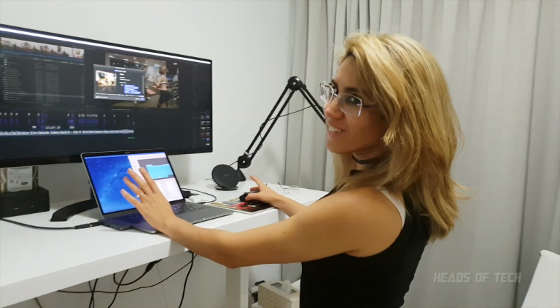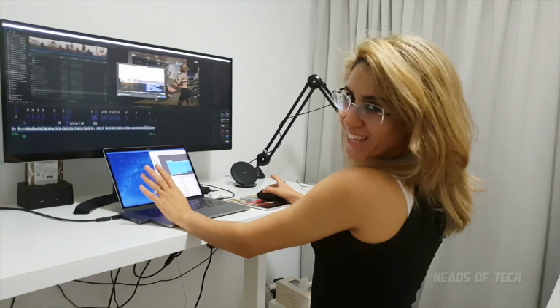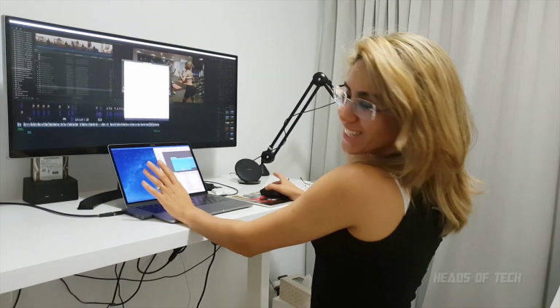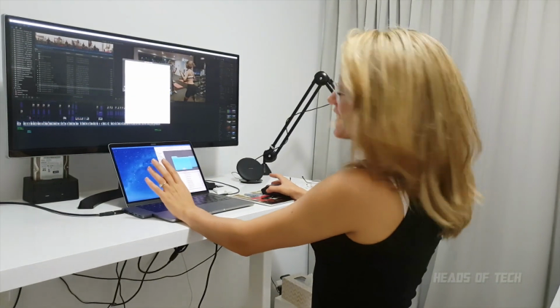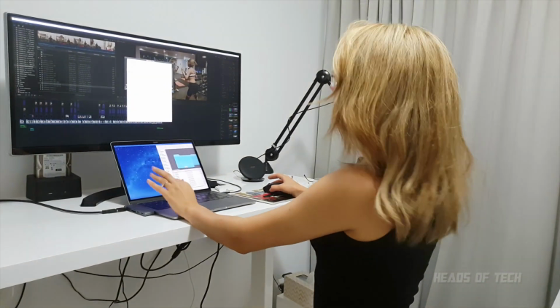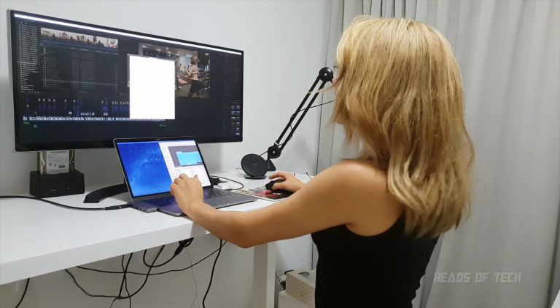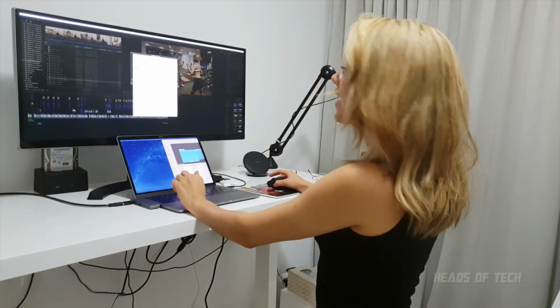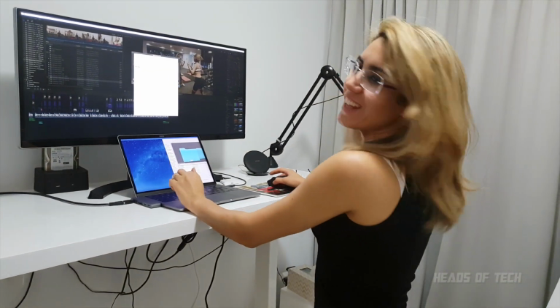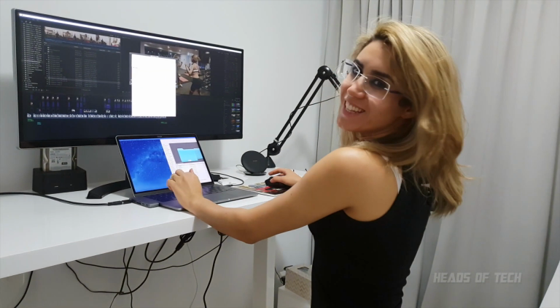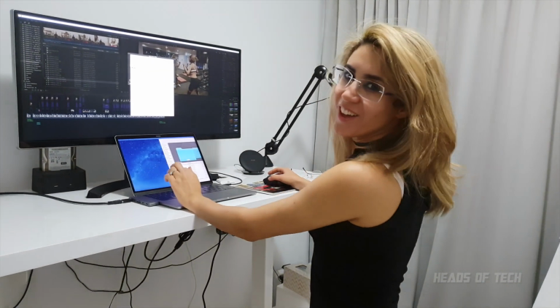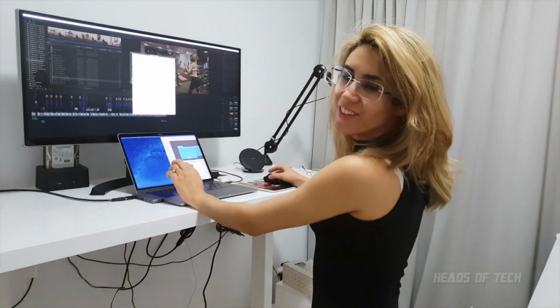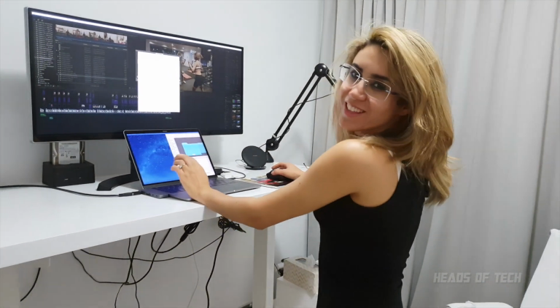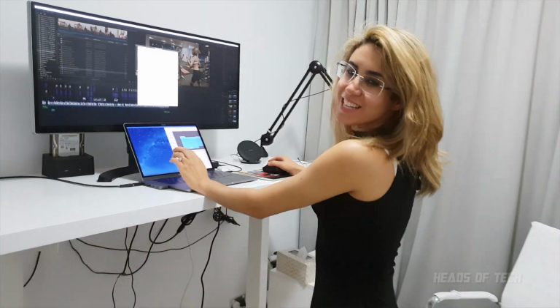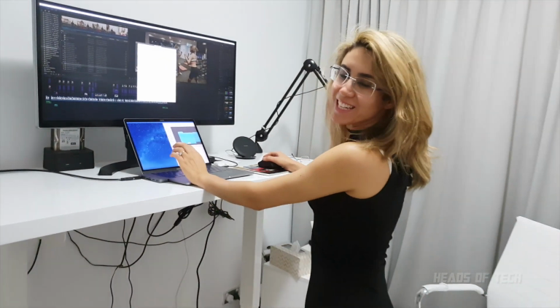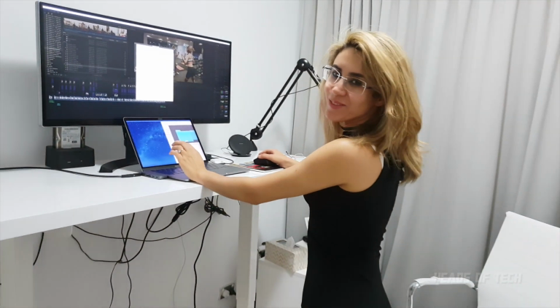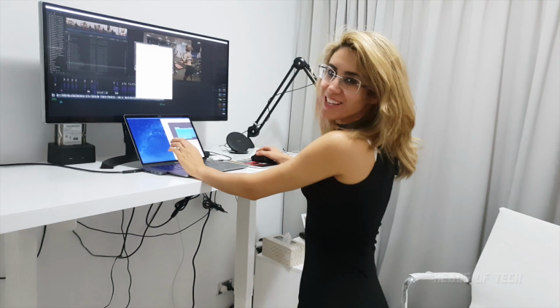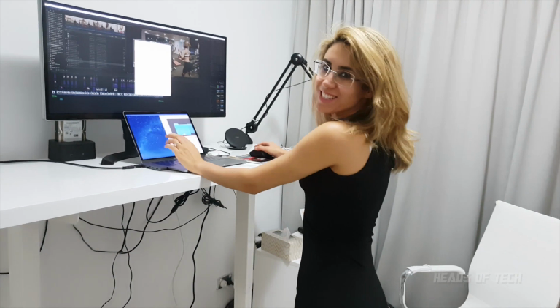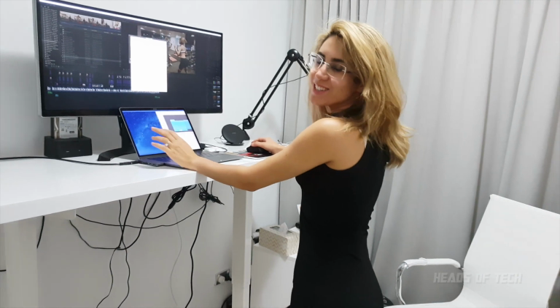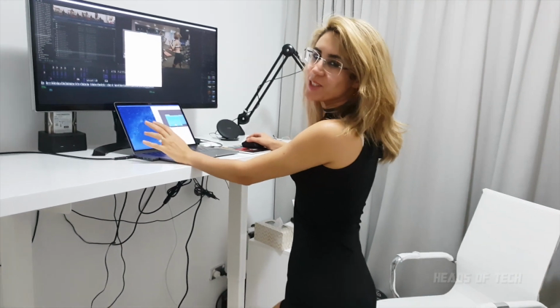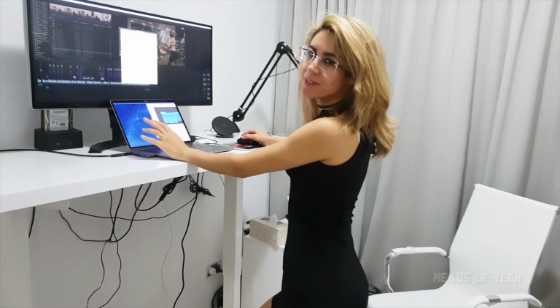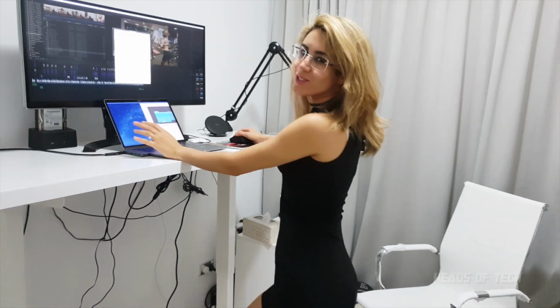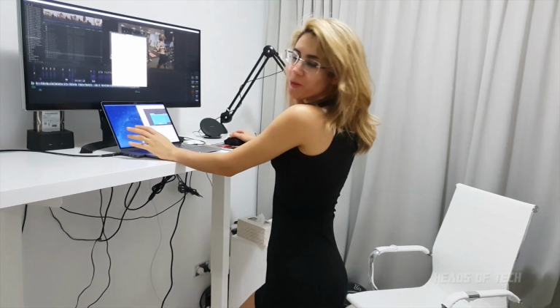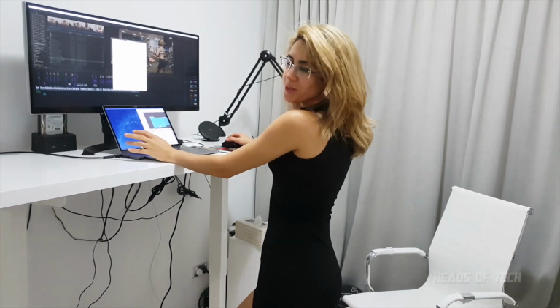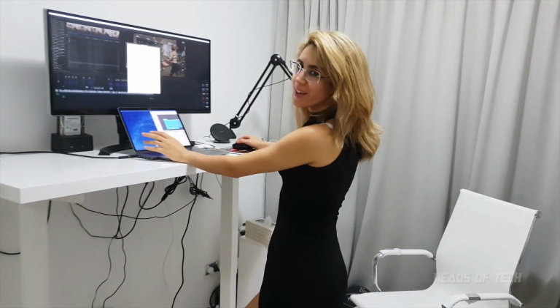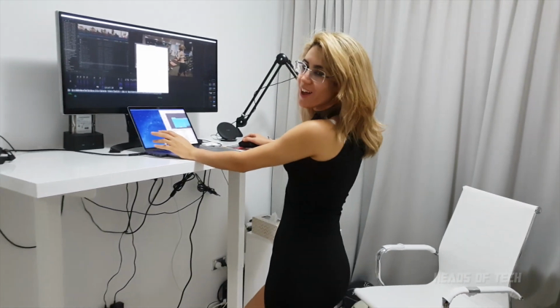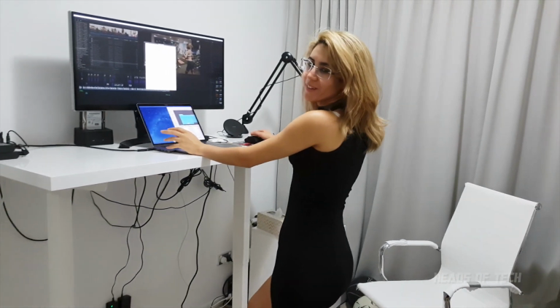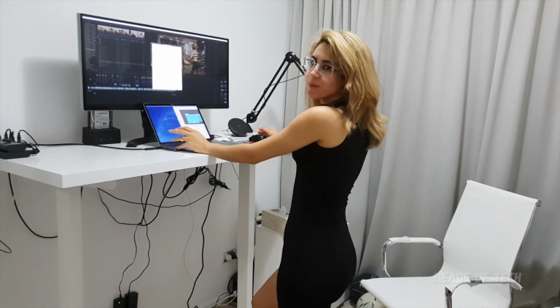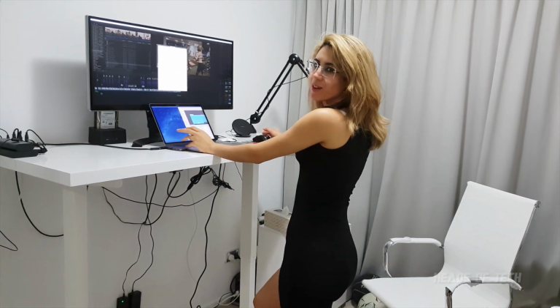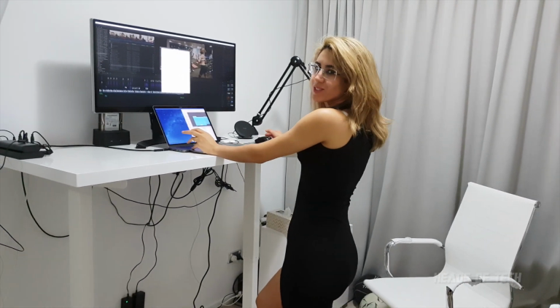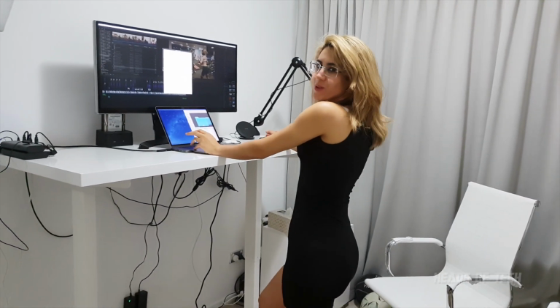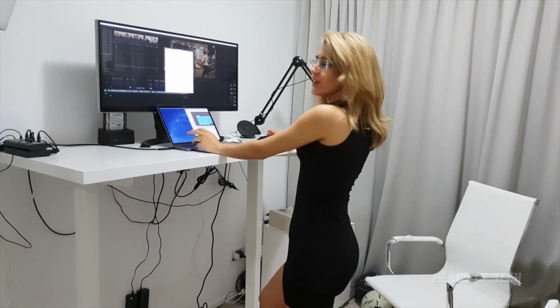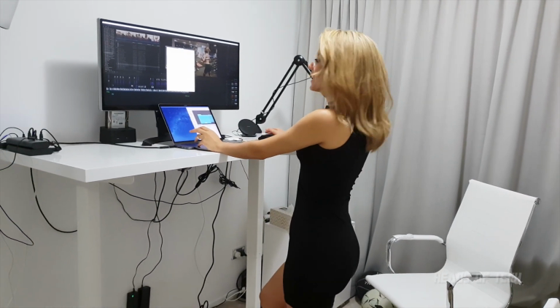Finished! I love this standing up desk. It suits me so much better. I finished my work so quickly.